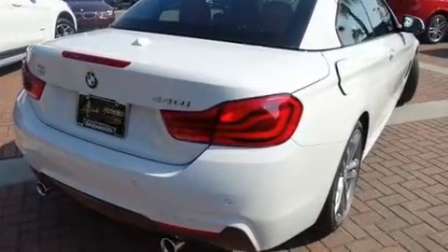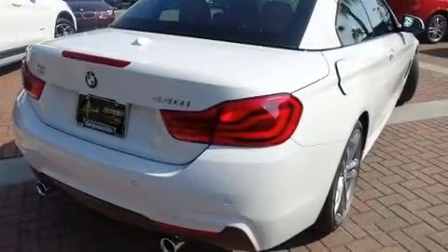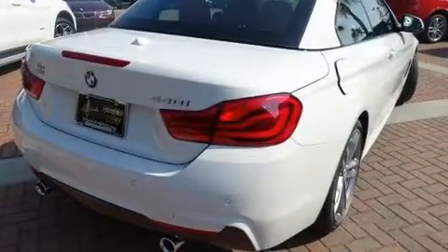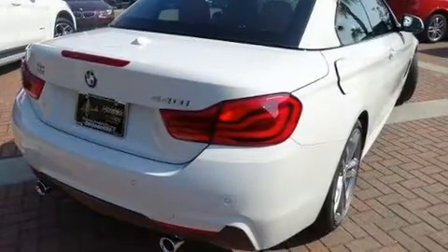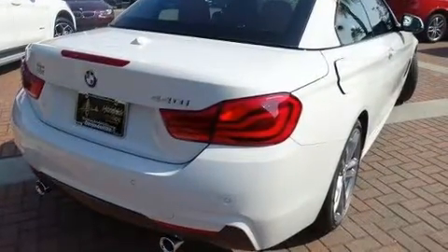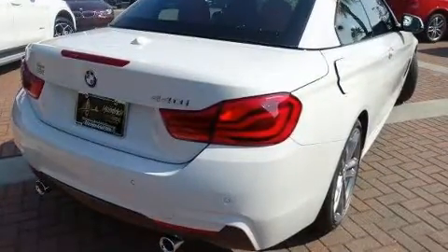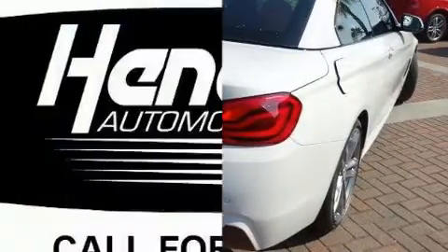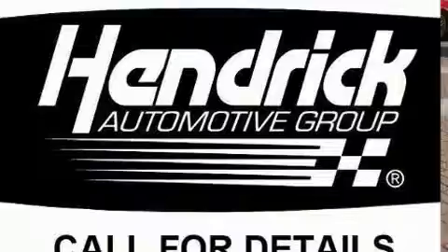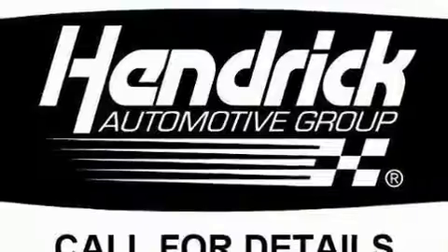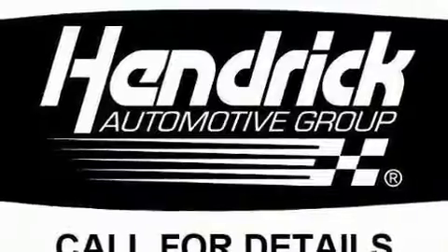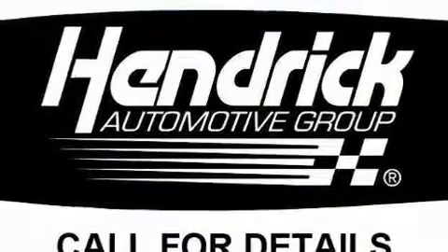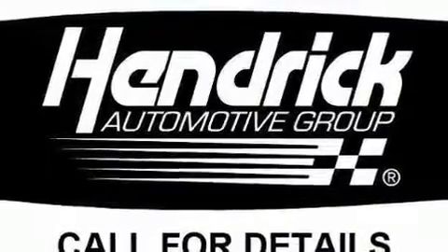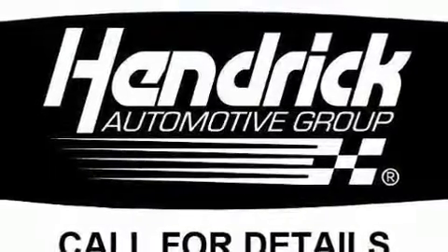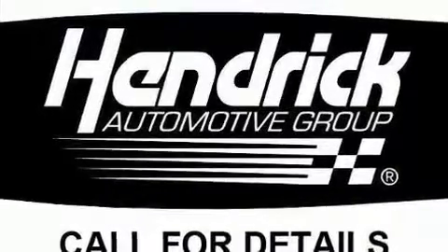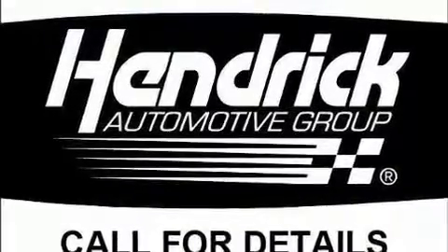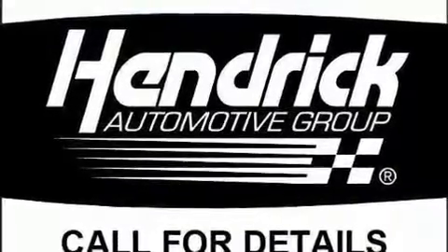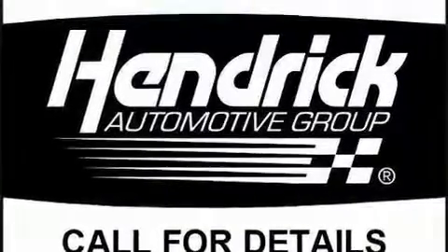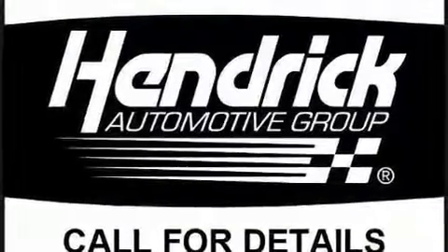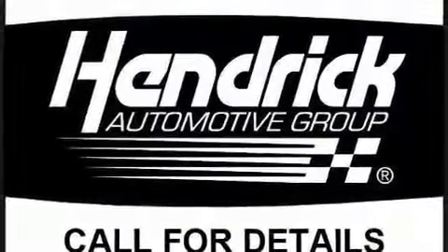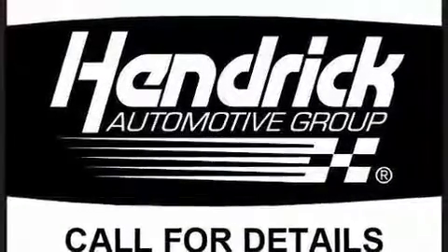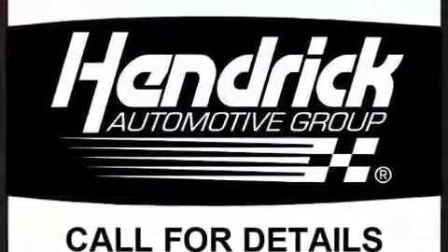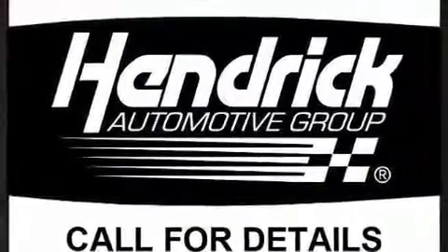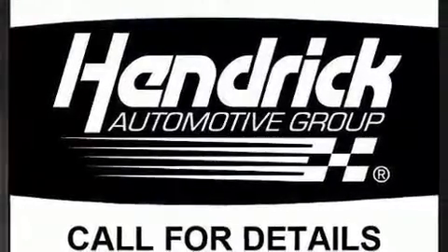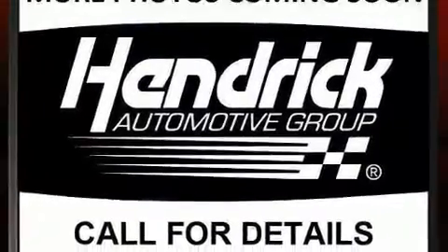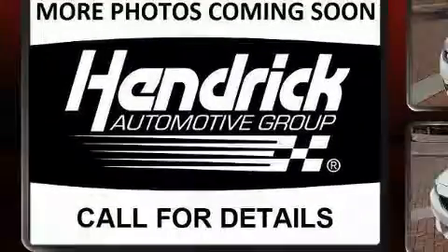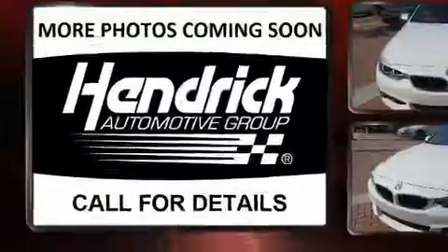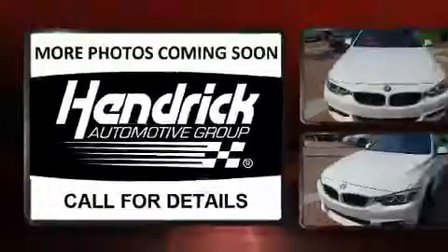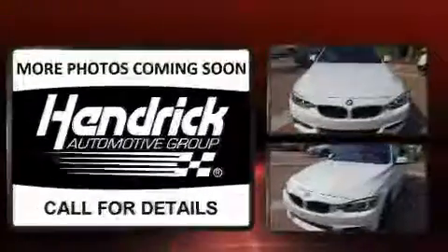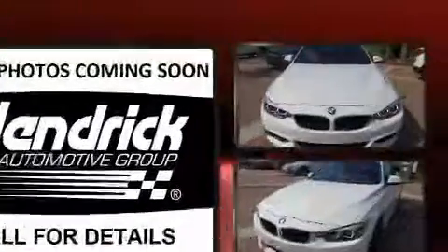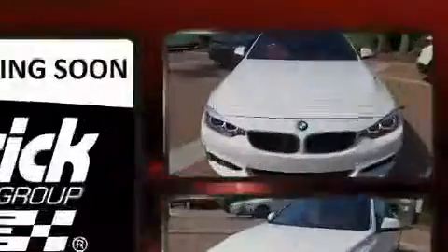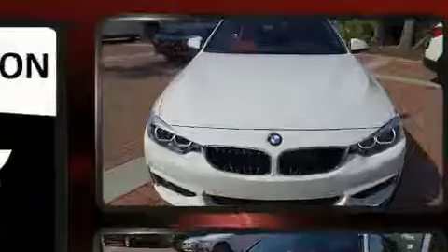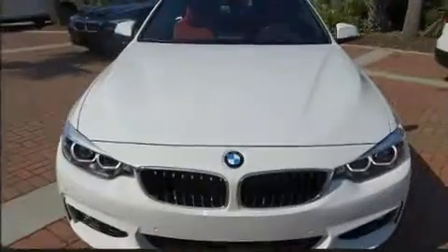Top features include a power convertible top, leather upholstery, fully automatic headlights, and power seats.